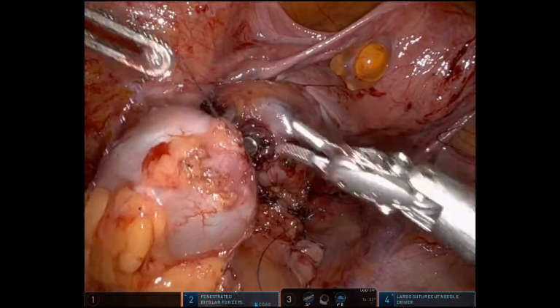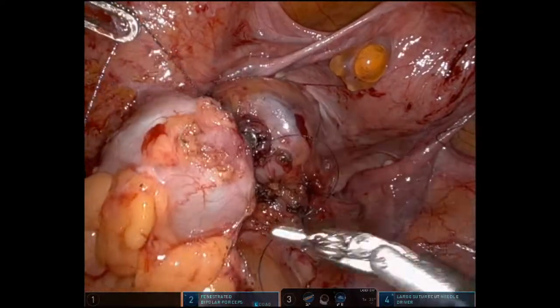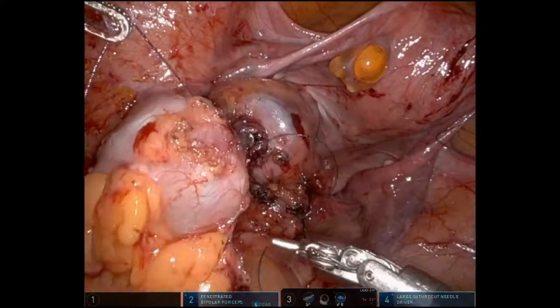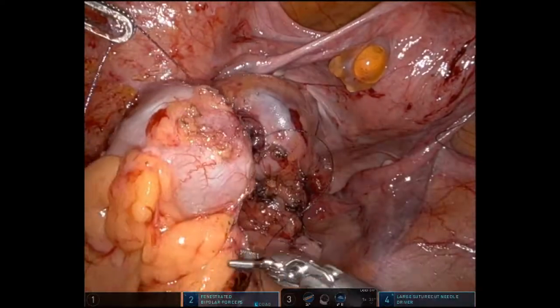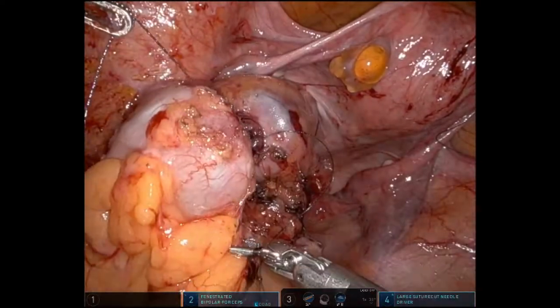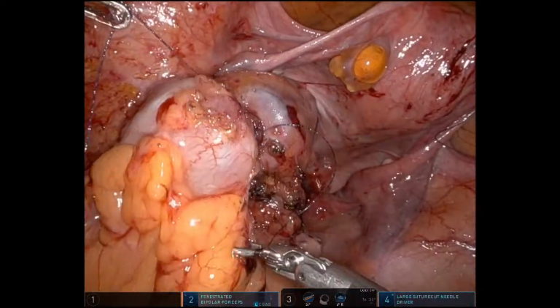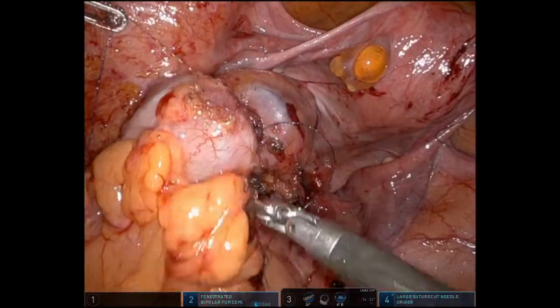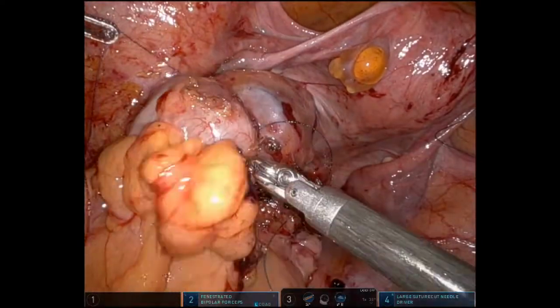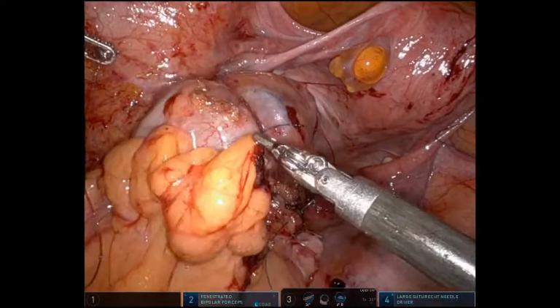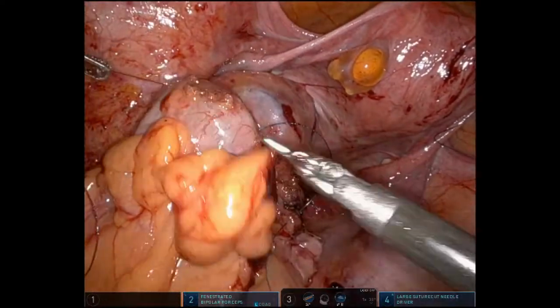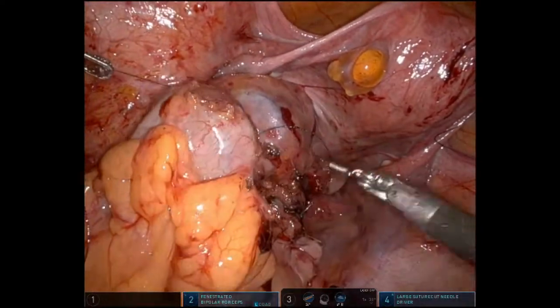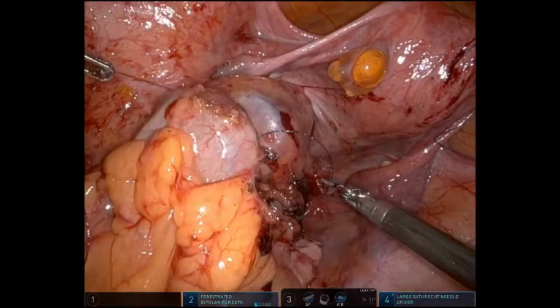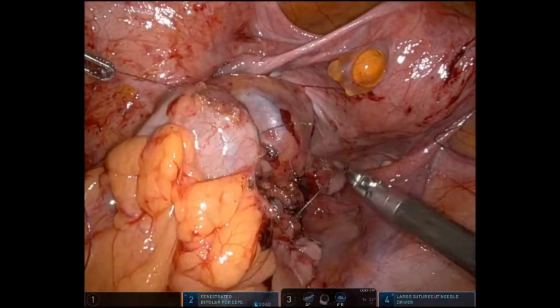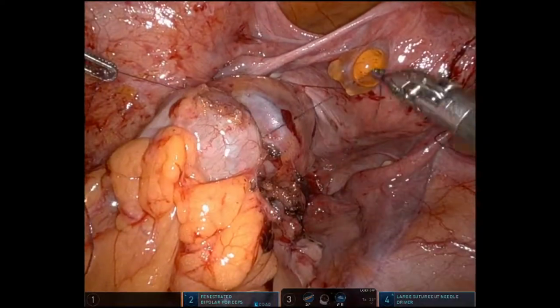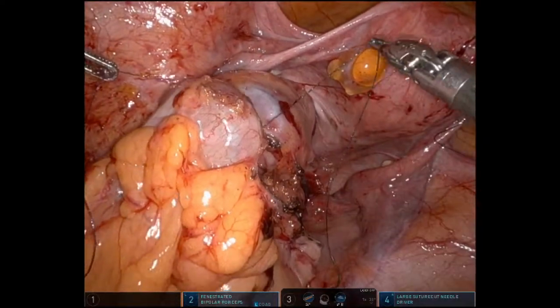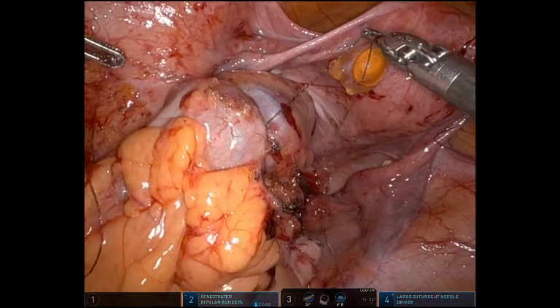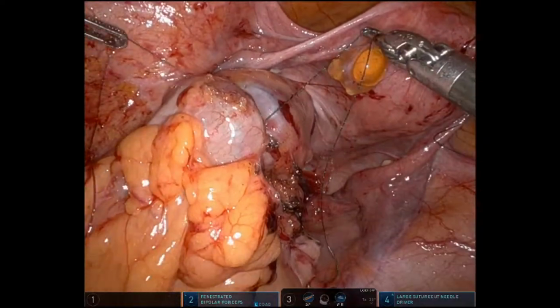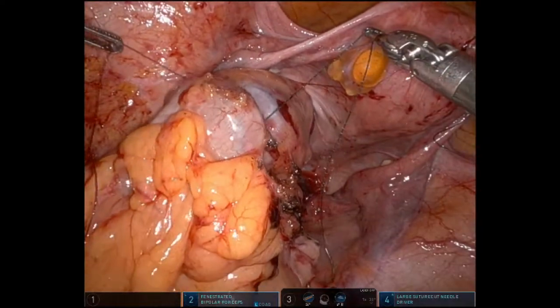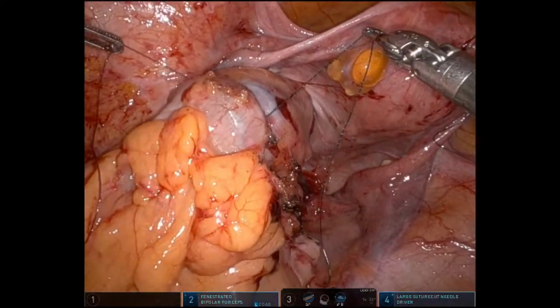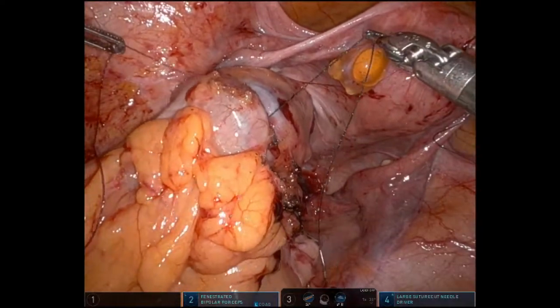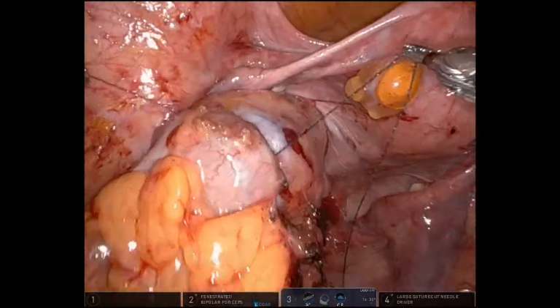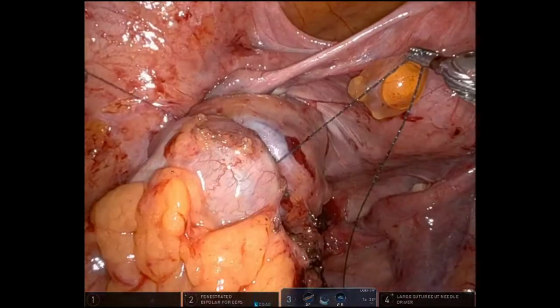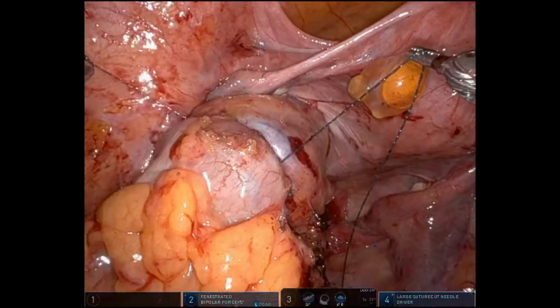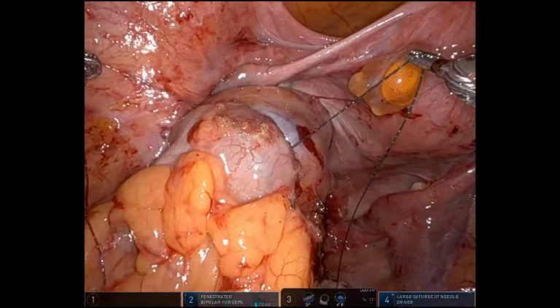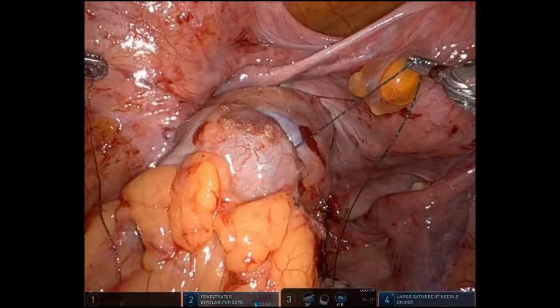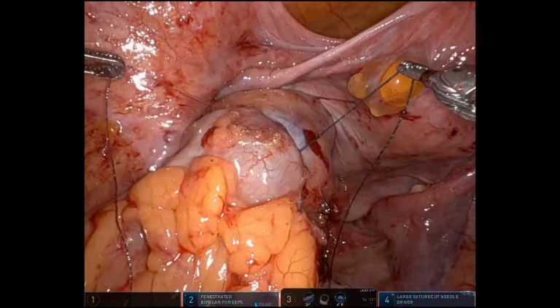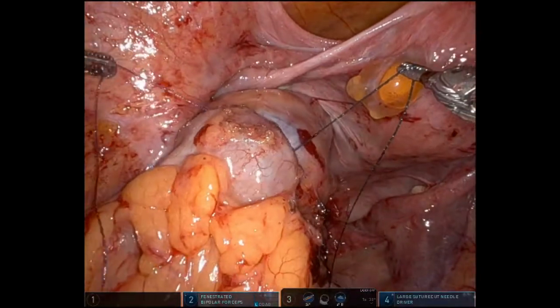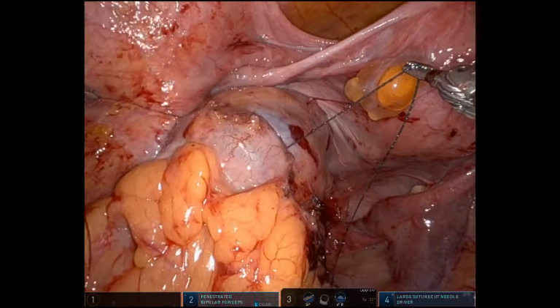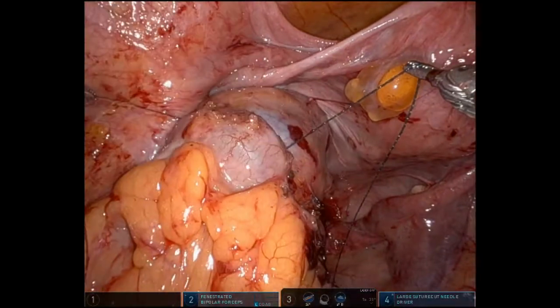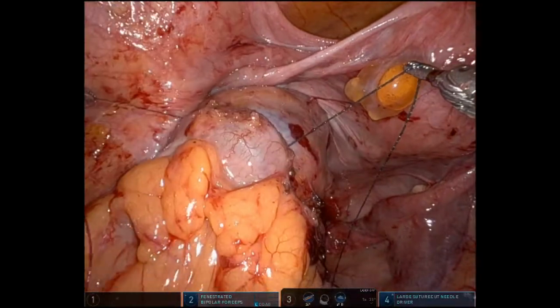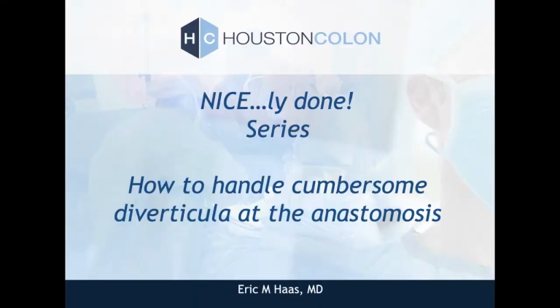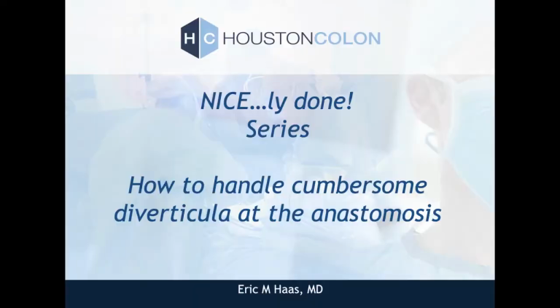This was our nicely done series showing how we deal with diverticulum at the anastomosis.